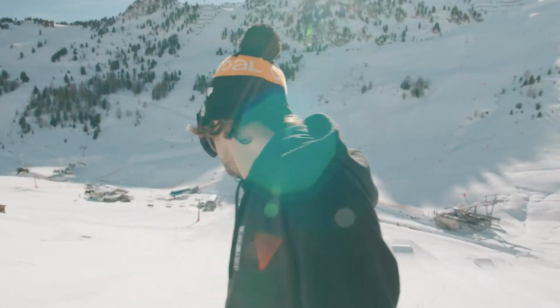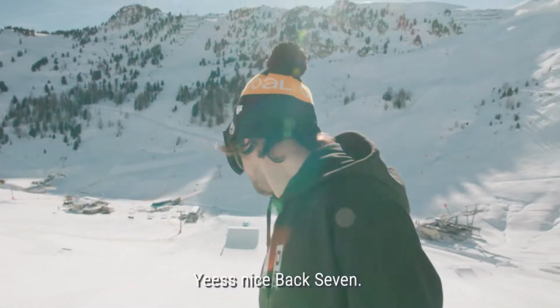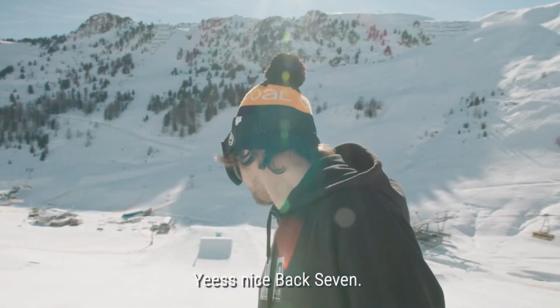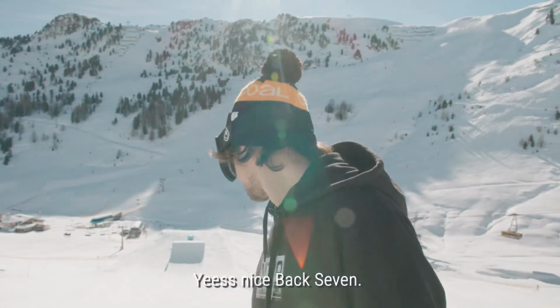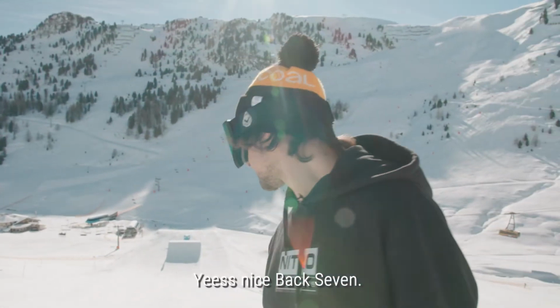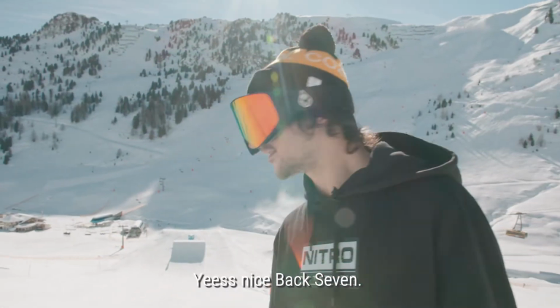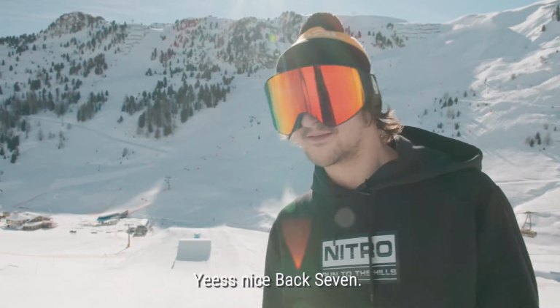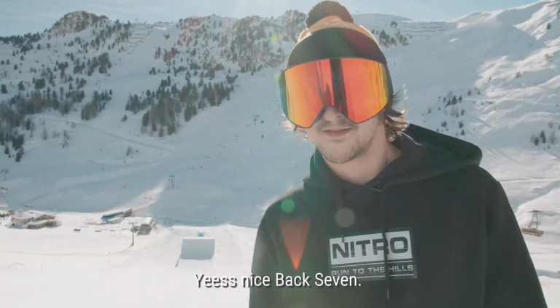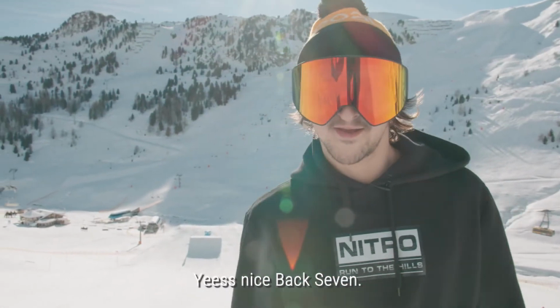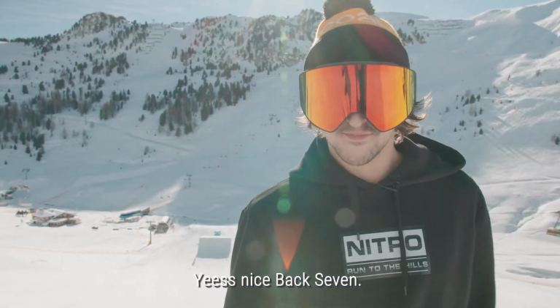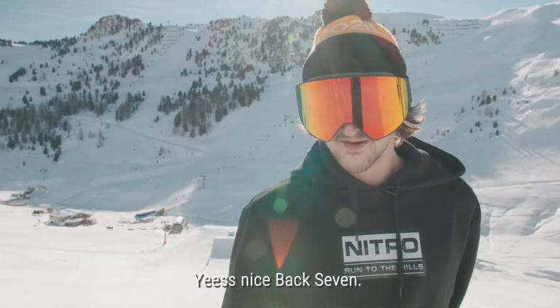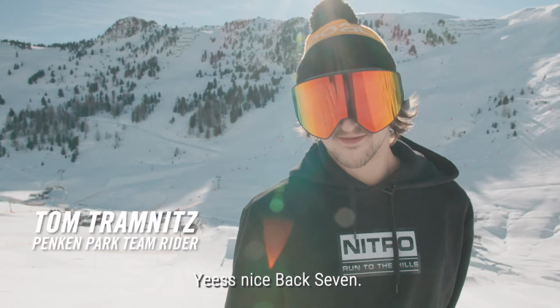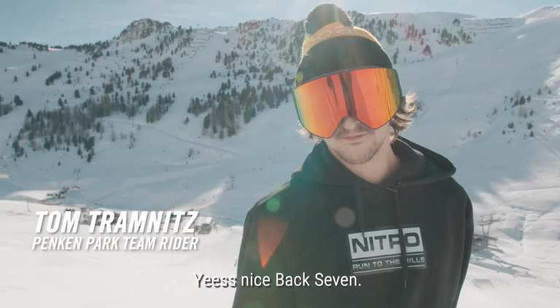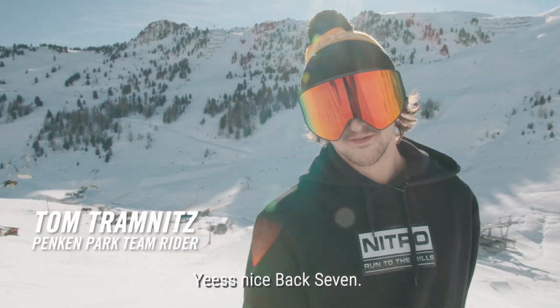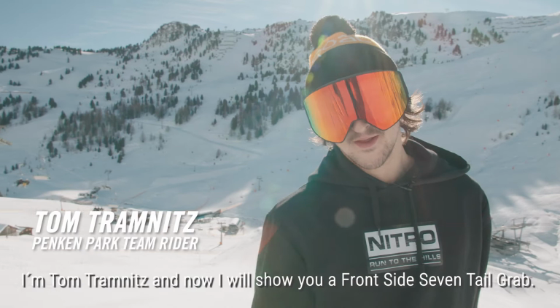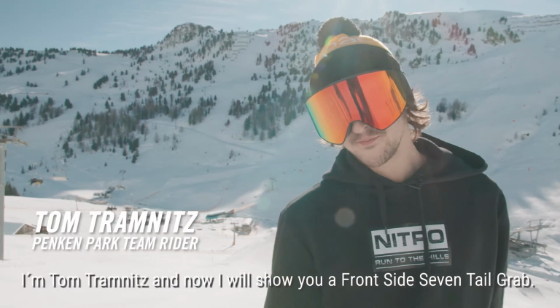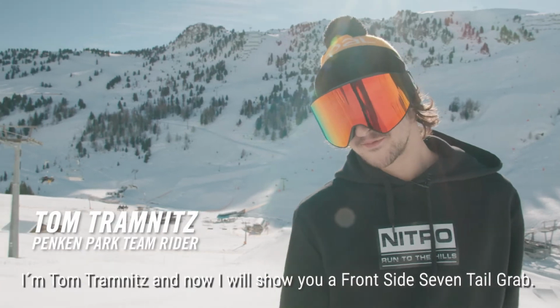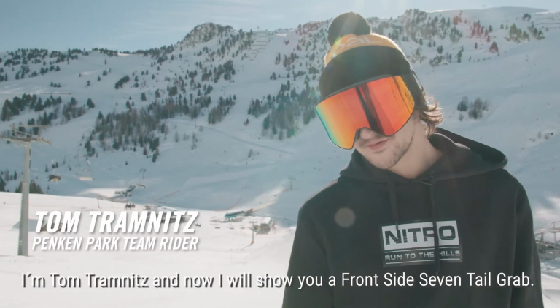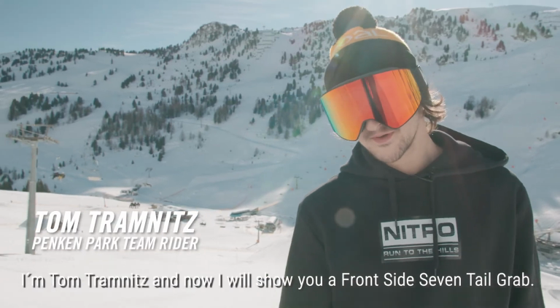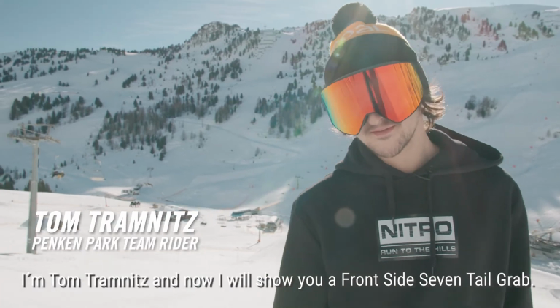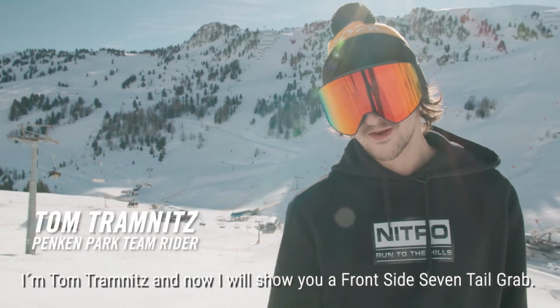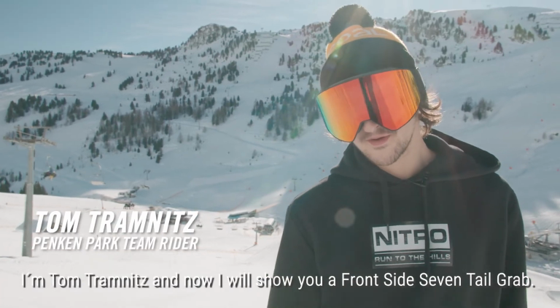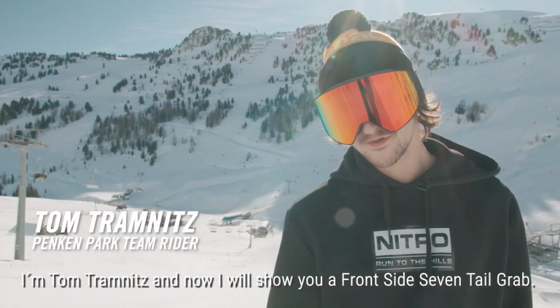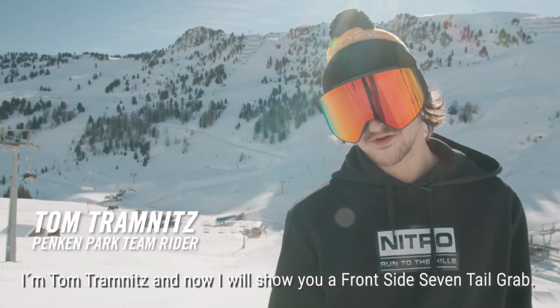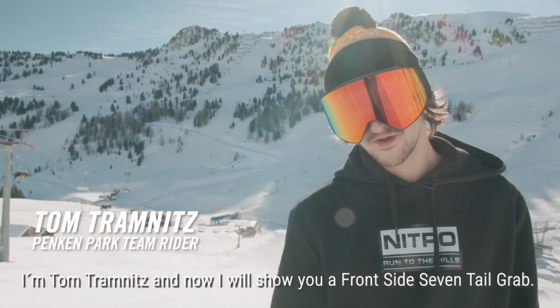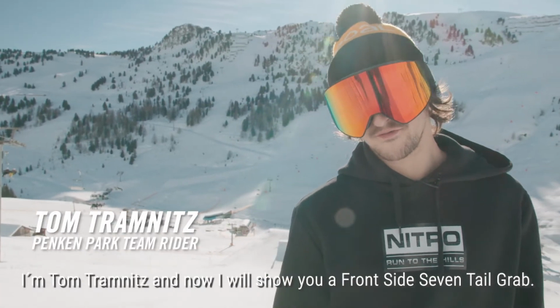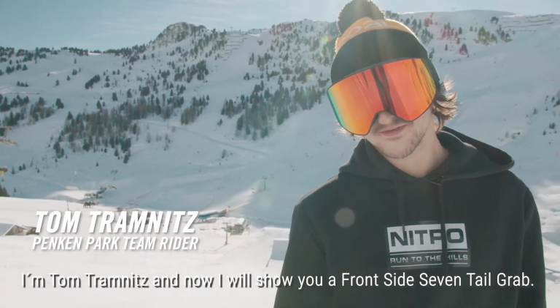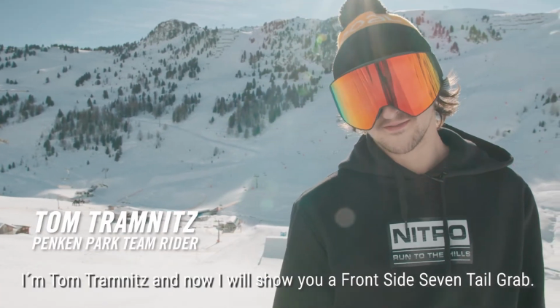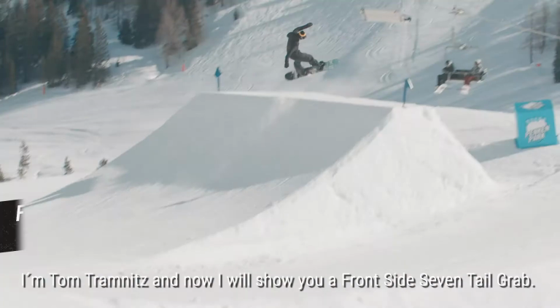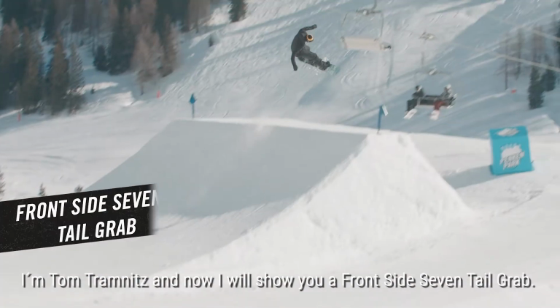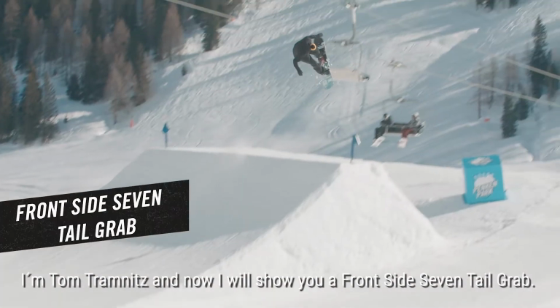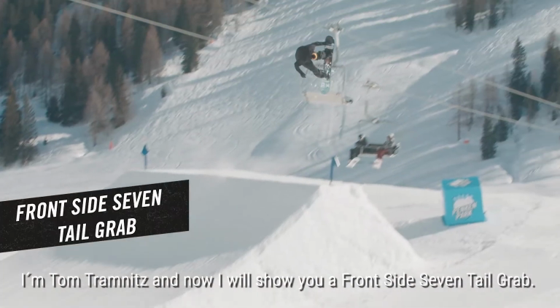Yeah, nice back seven. I'm Tom Tramnitz, and now I will show you a frontside seven tail grab.